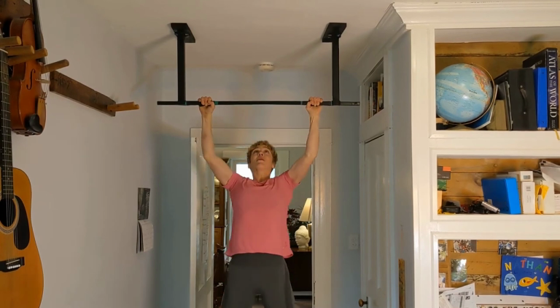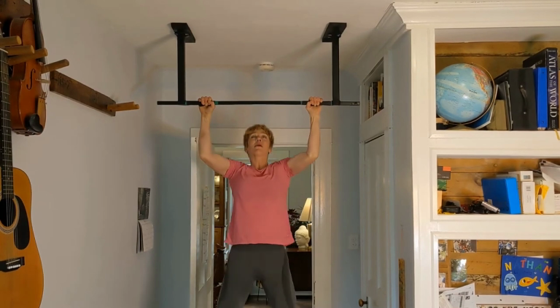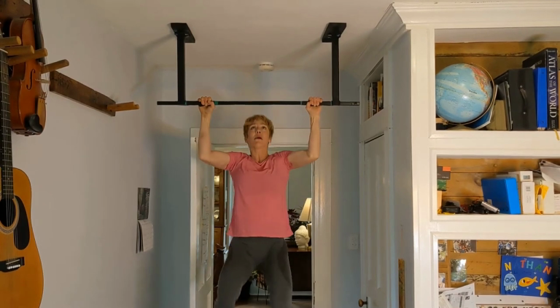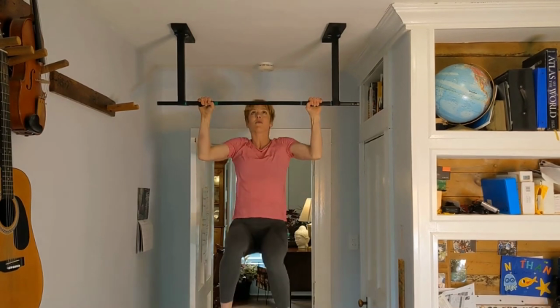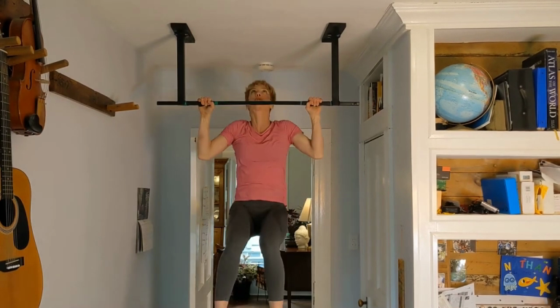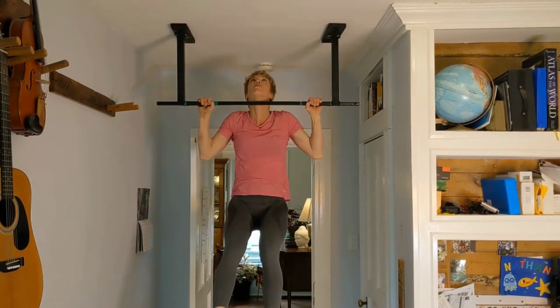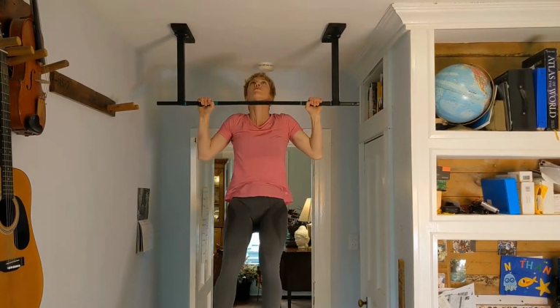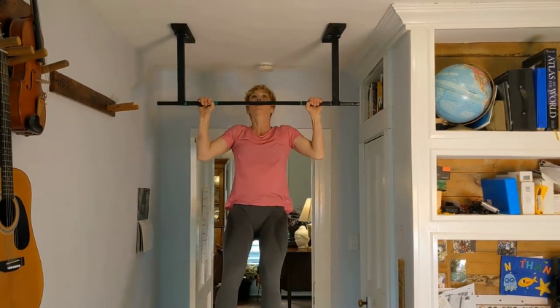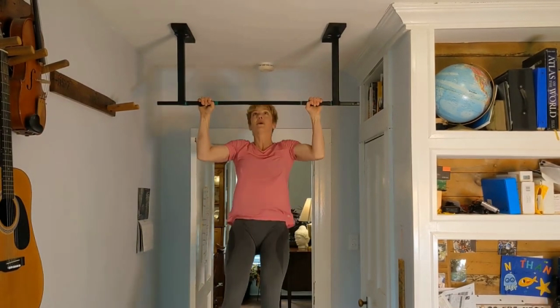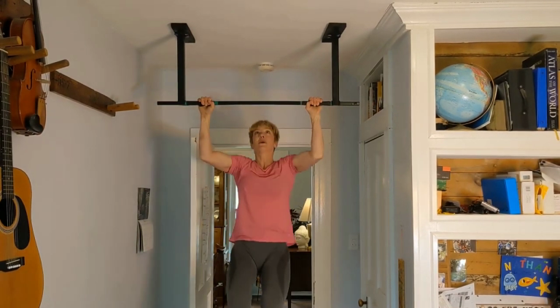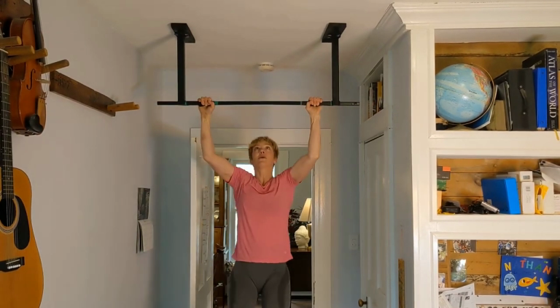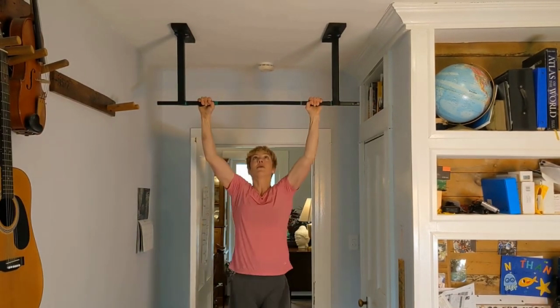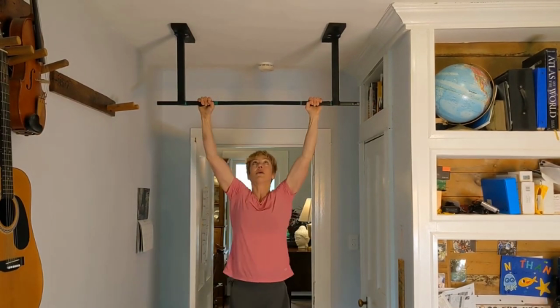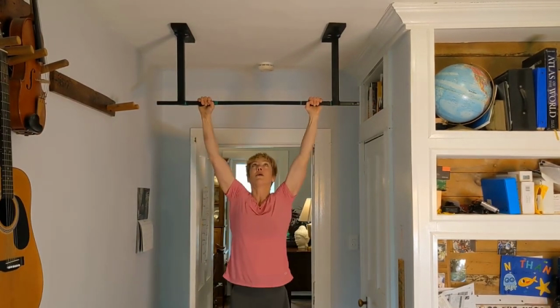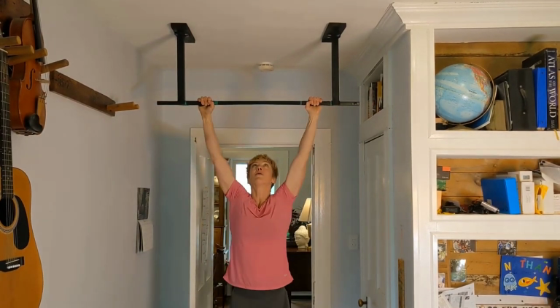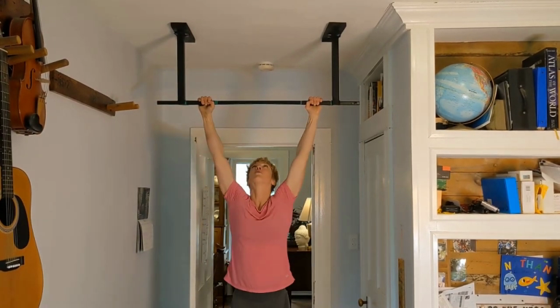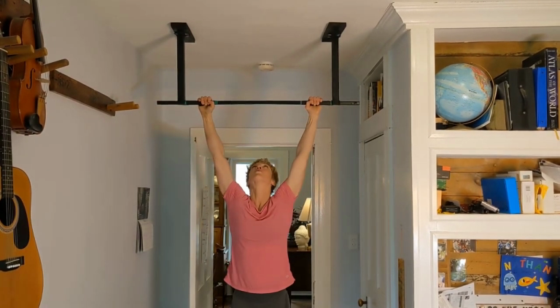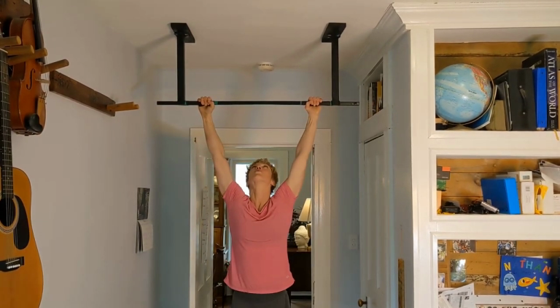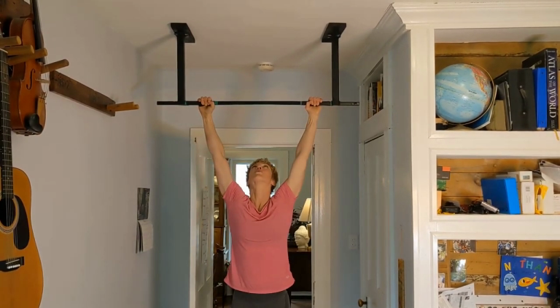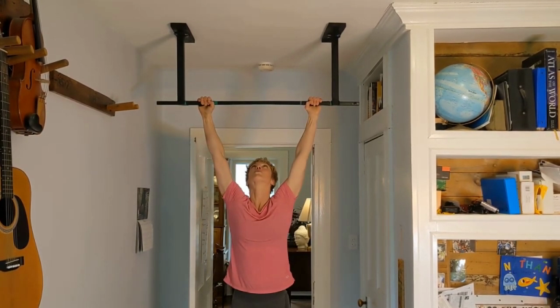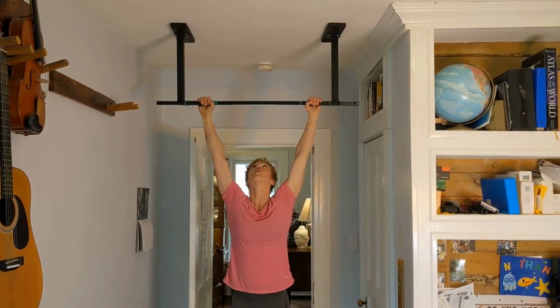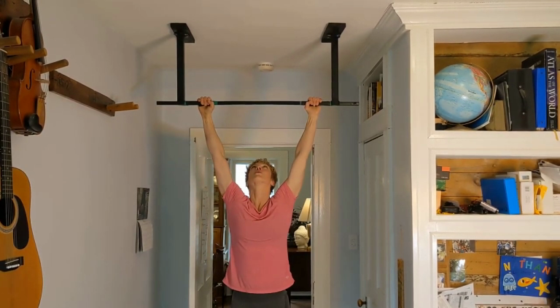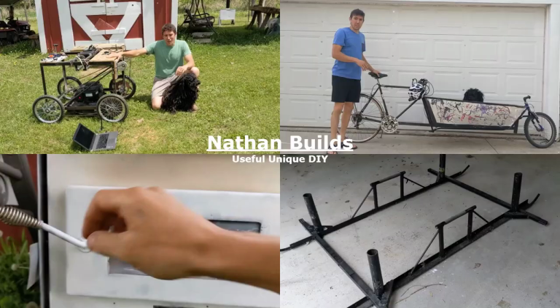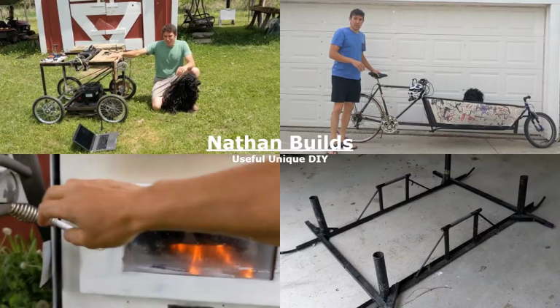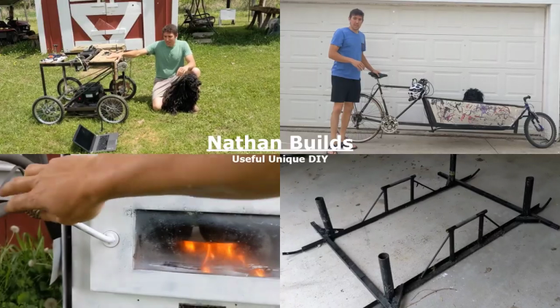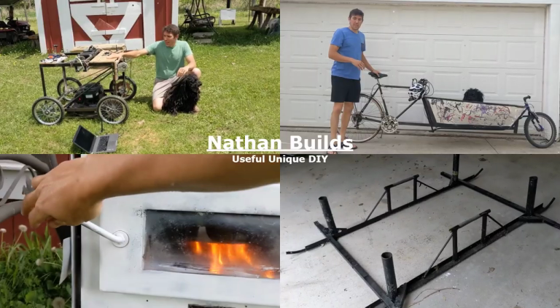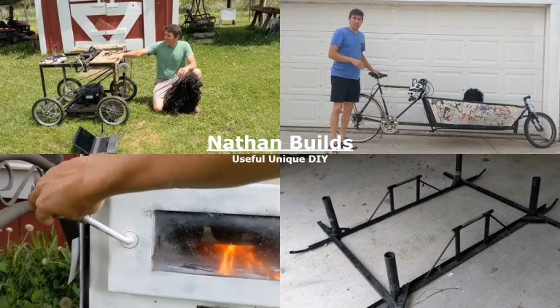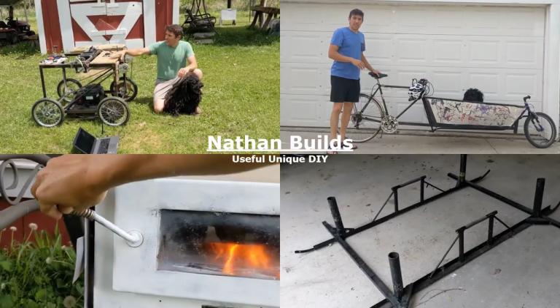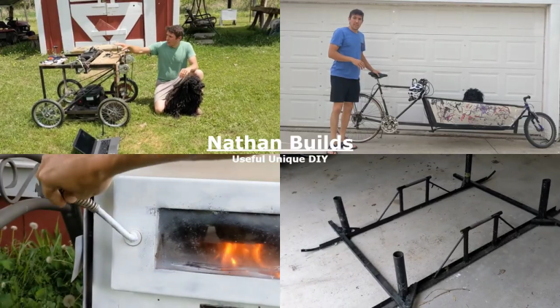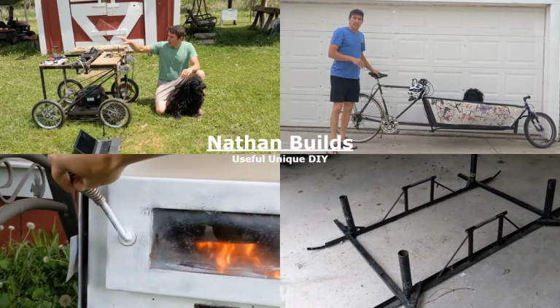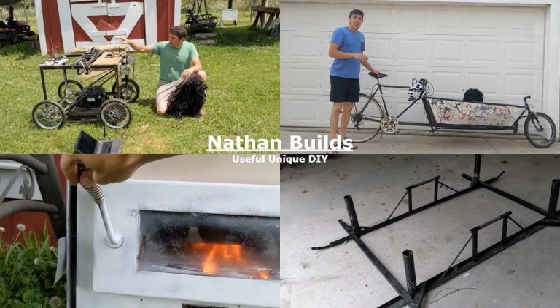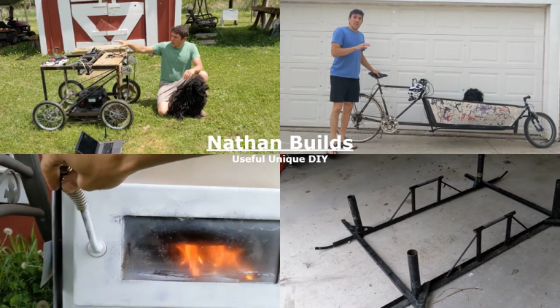In this video, I'll show you how to build a pull-up bar like this one and put it in any room in your home.